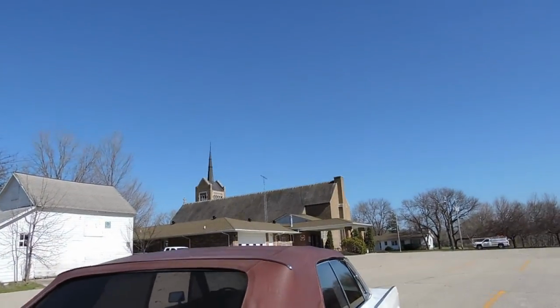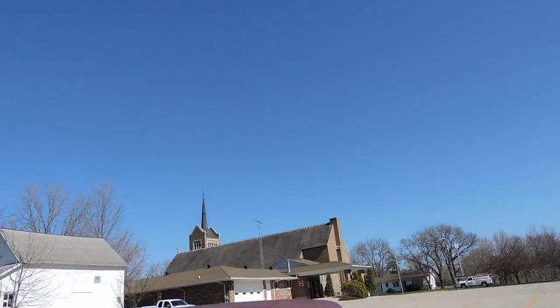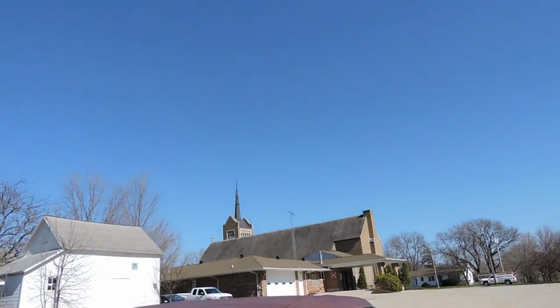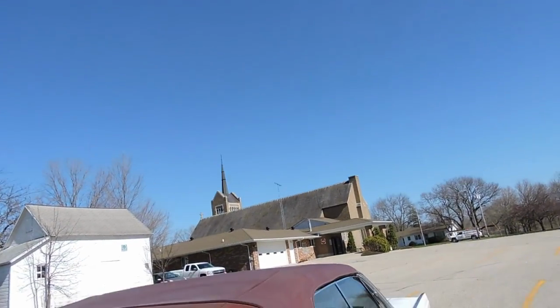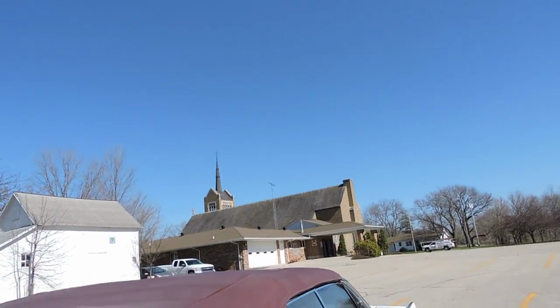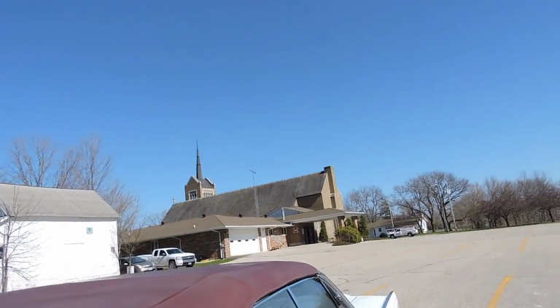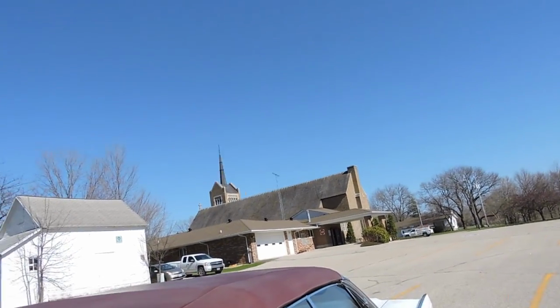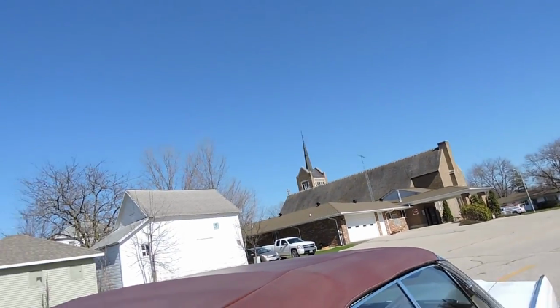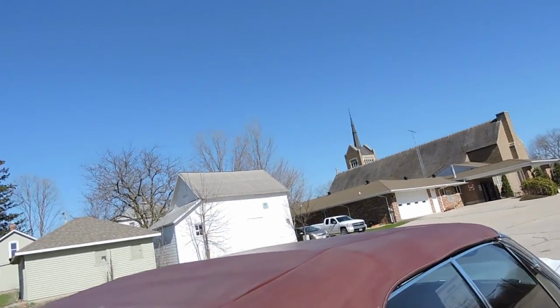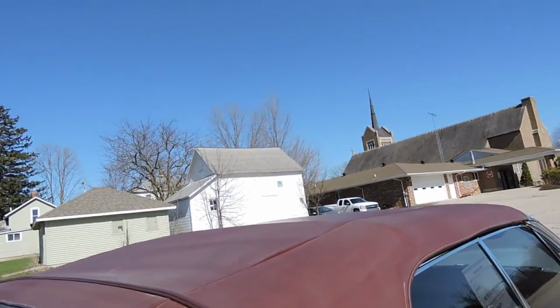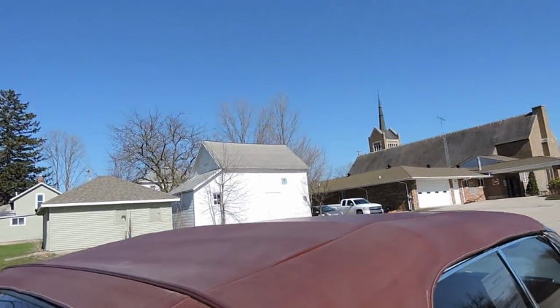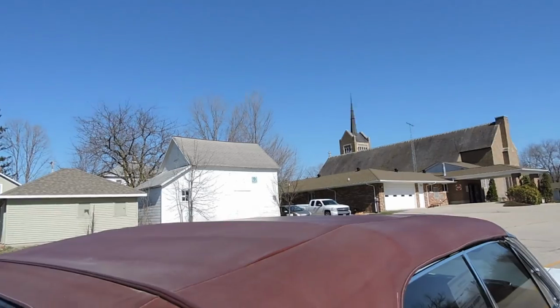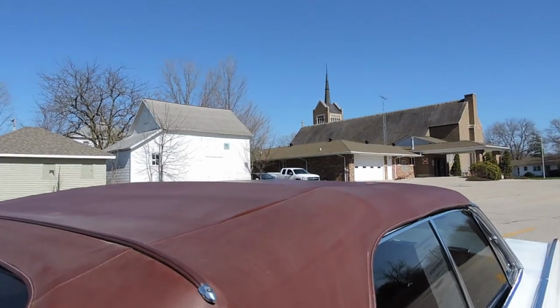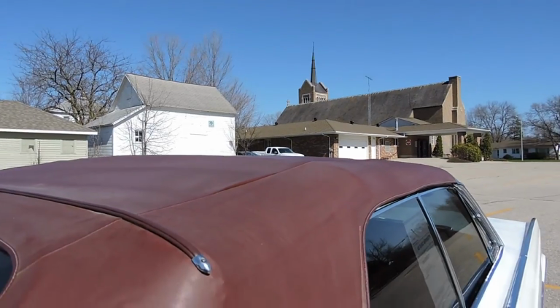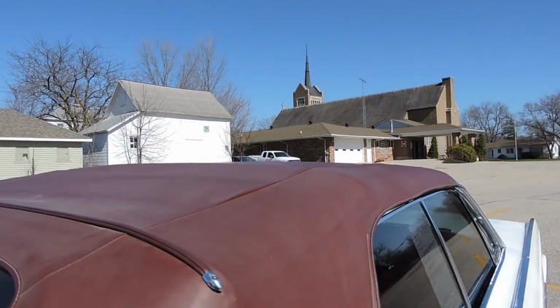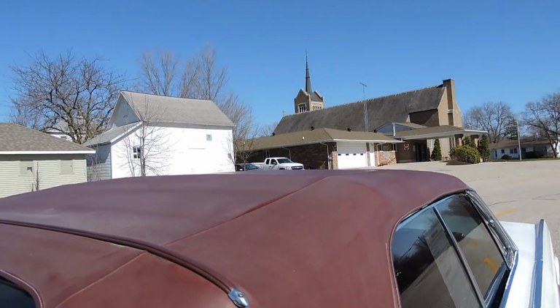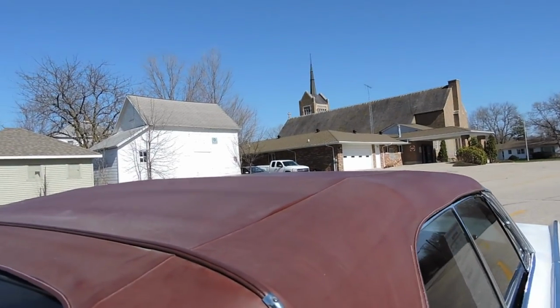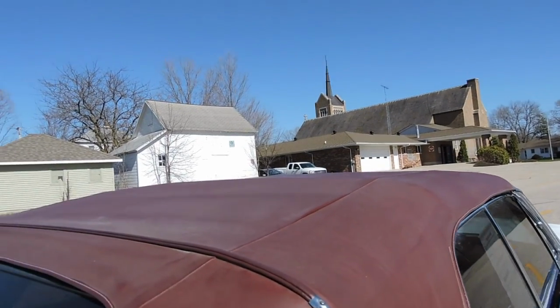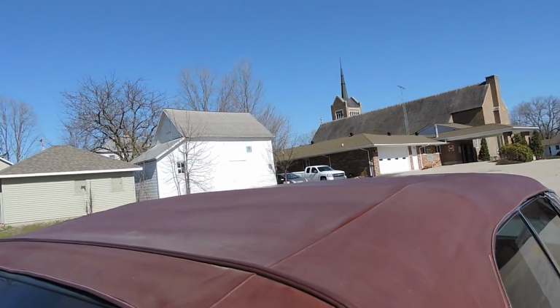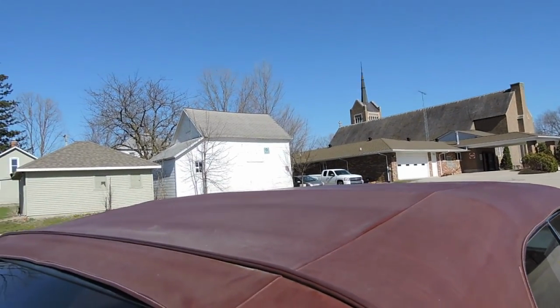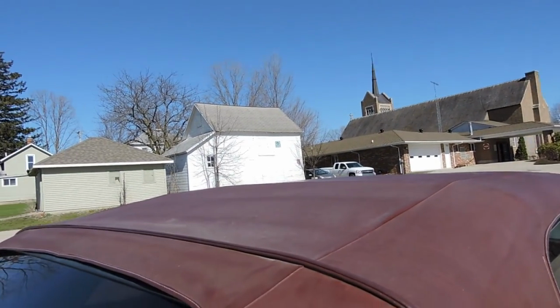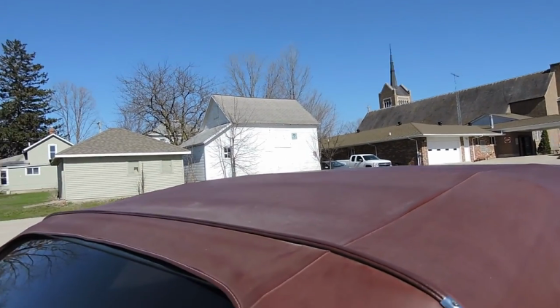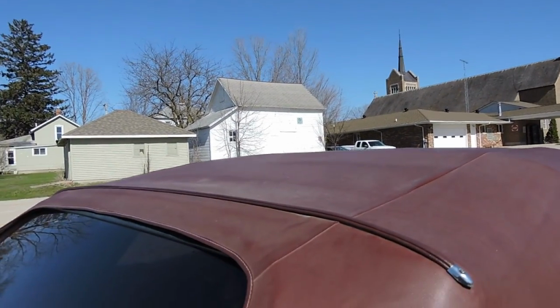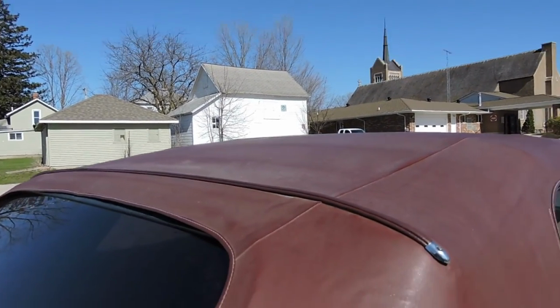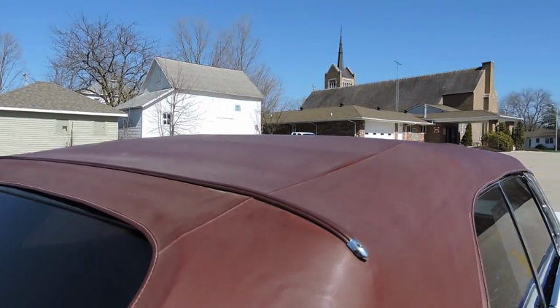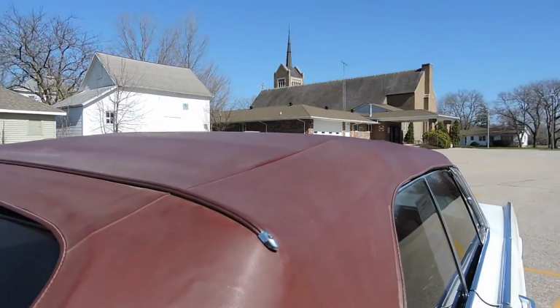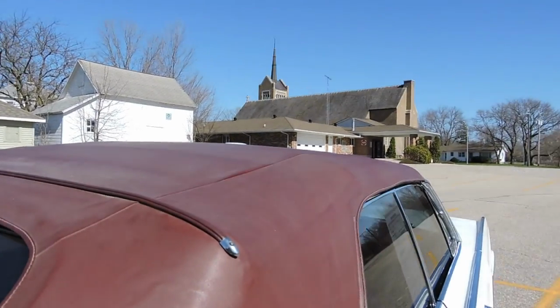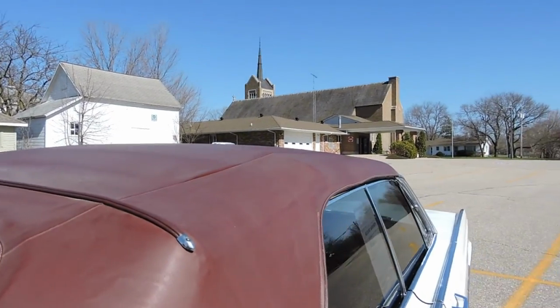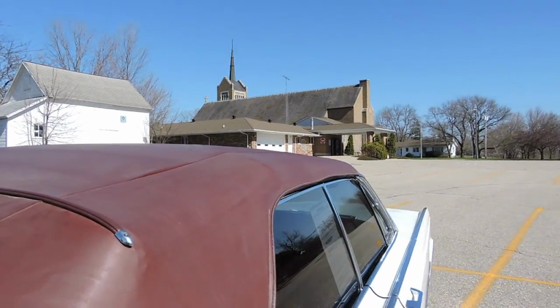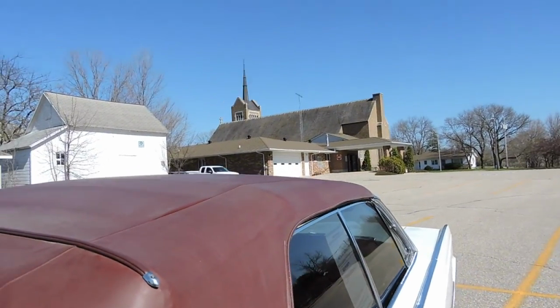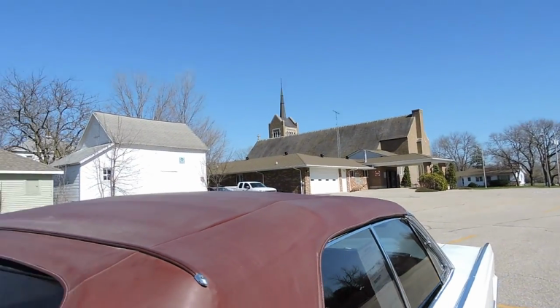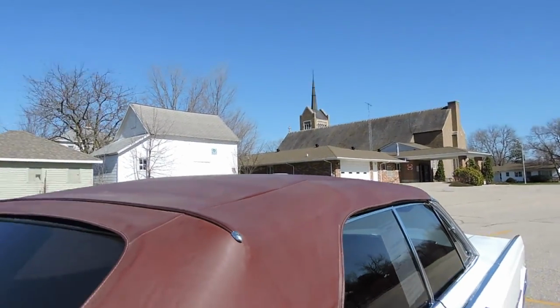The convertible top is power and retractable — everything works as it should. The back windows are going to be nice.